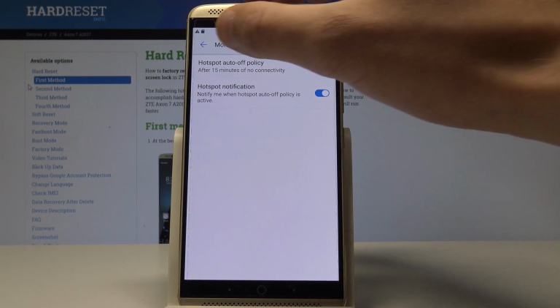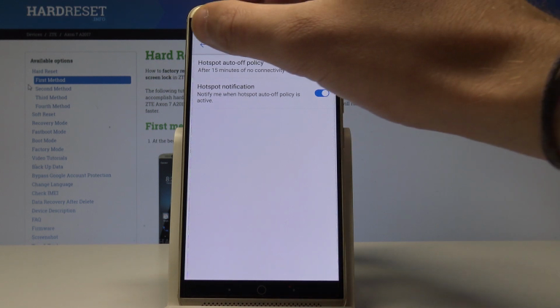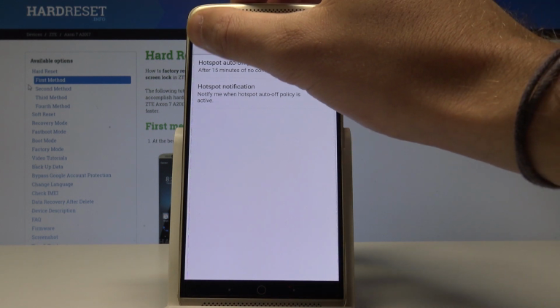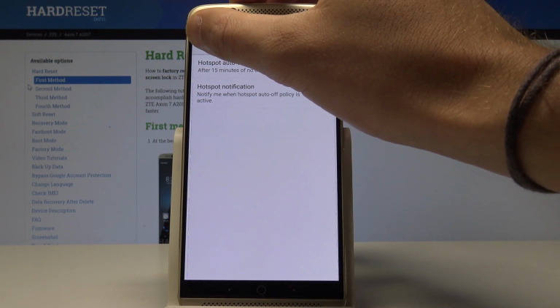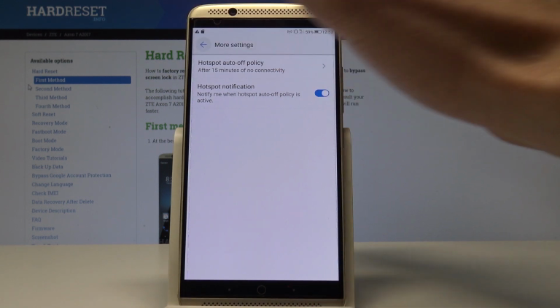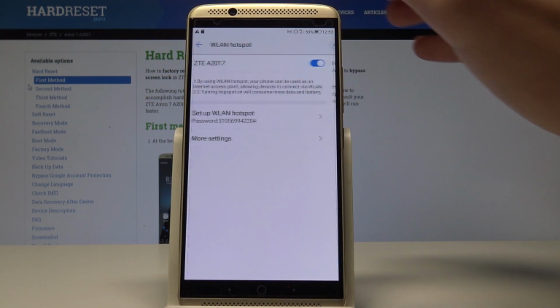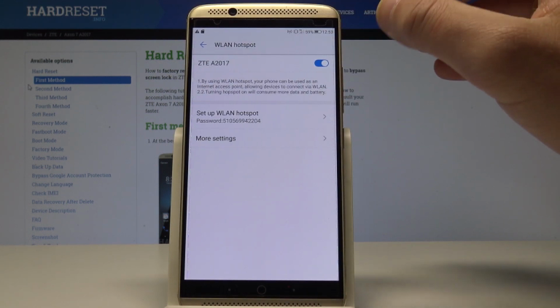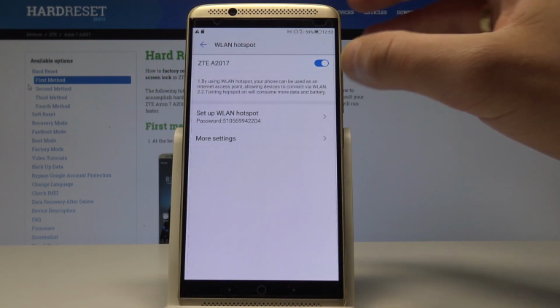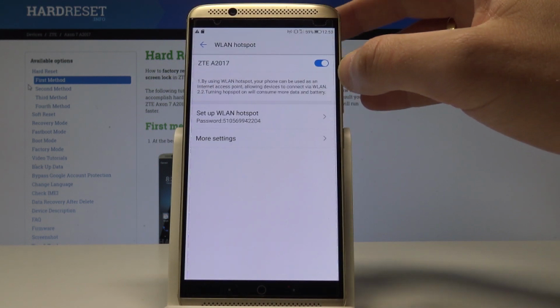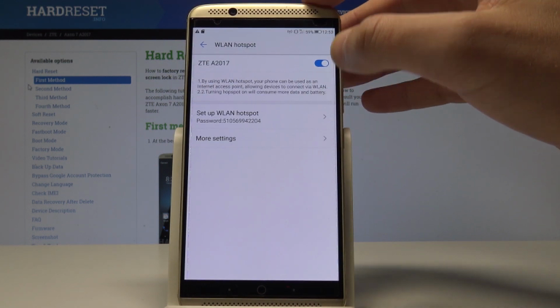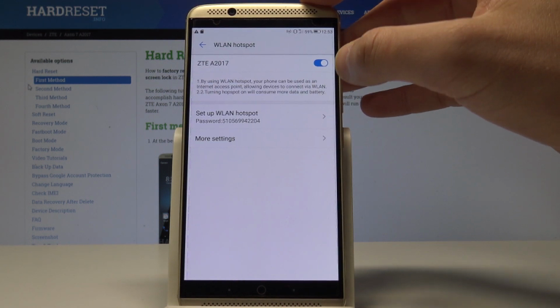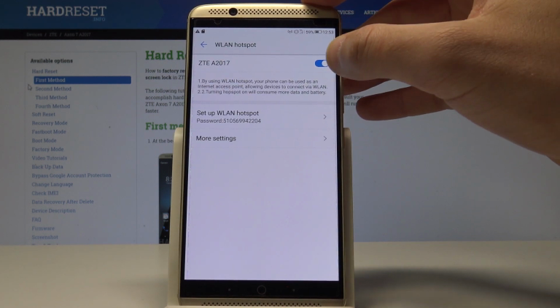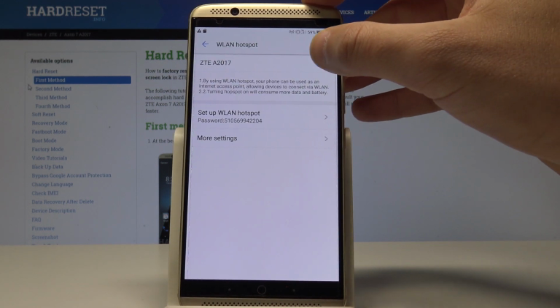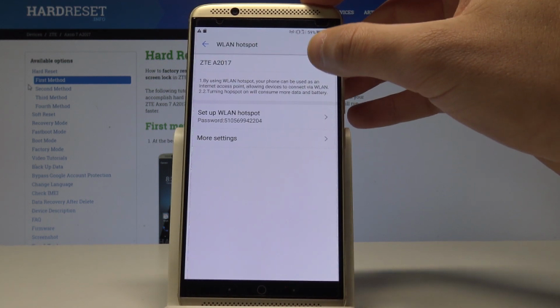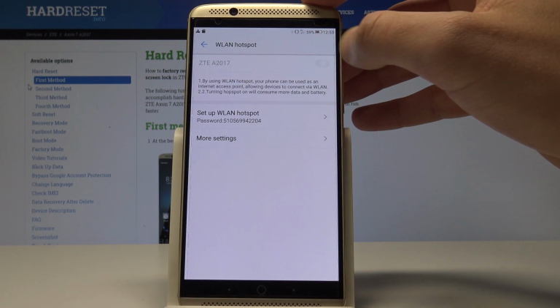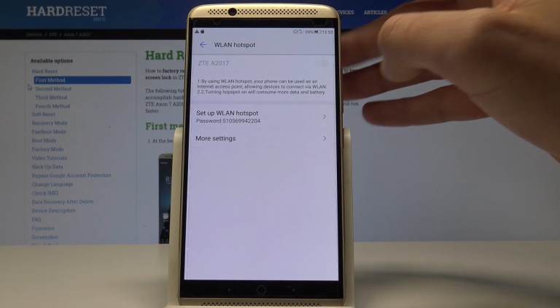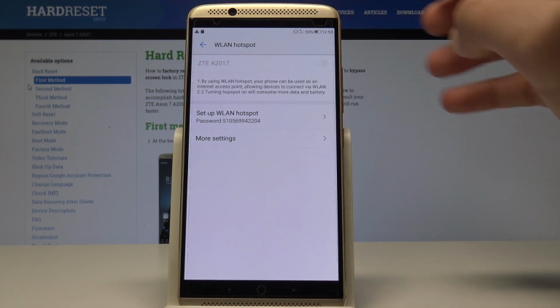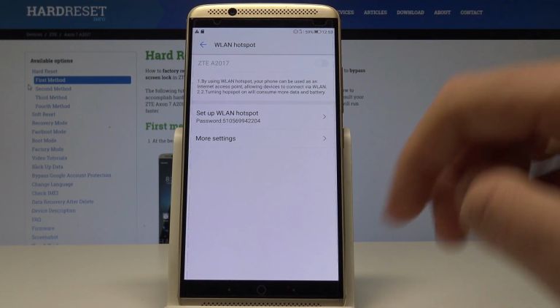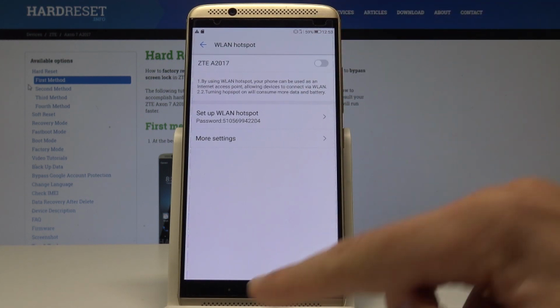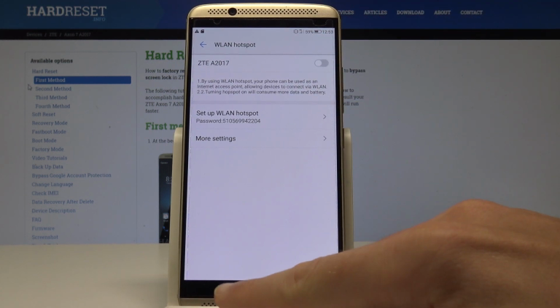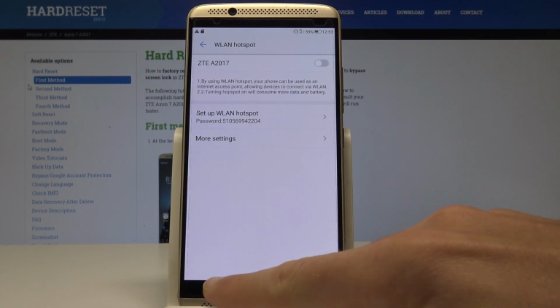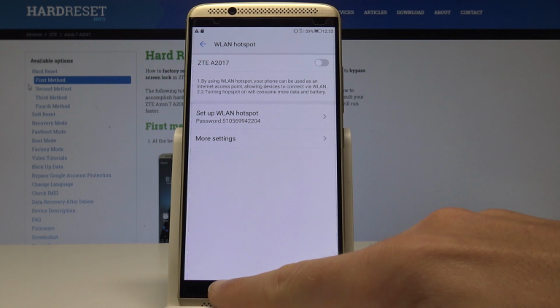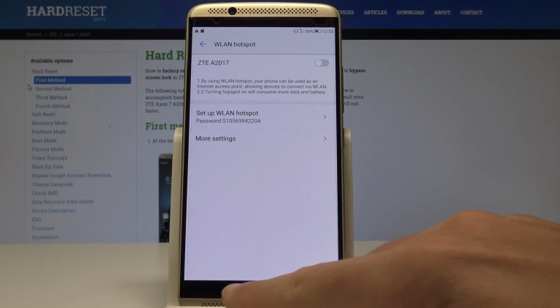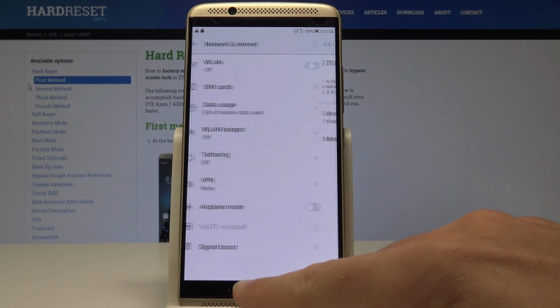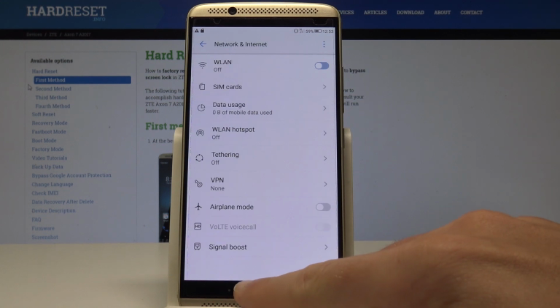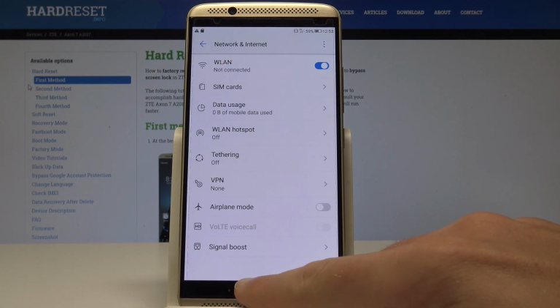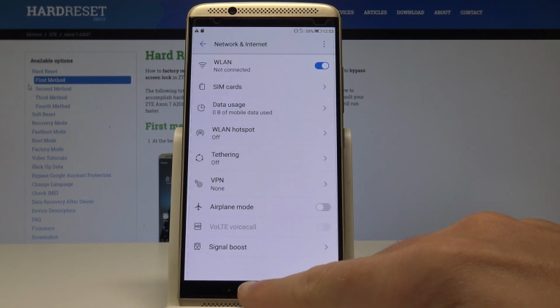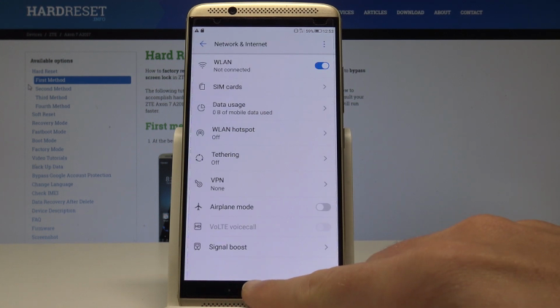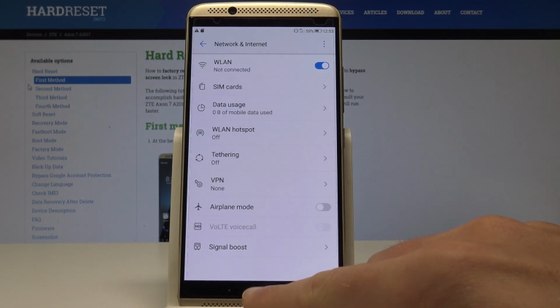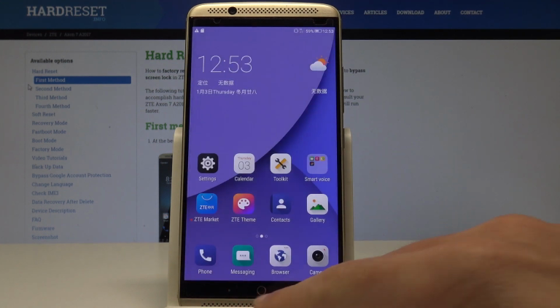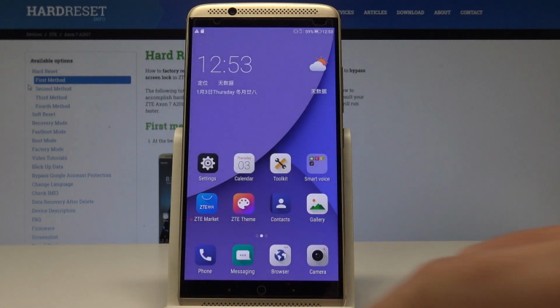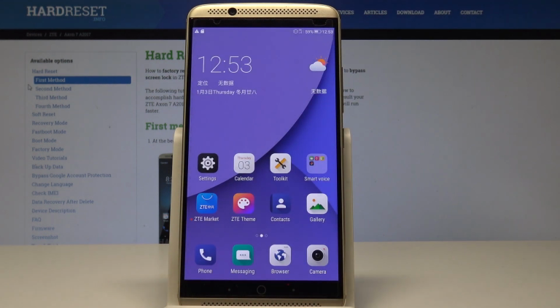That's it, let's go back. To disable the hotspot let's use the same switcher, and basically that's it. Everything went well.